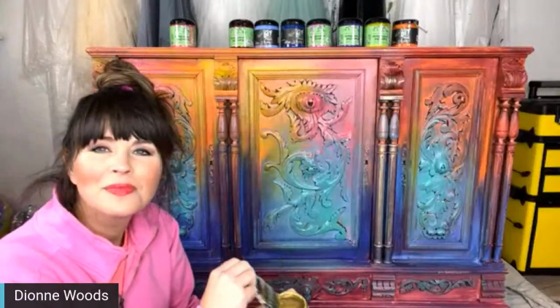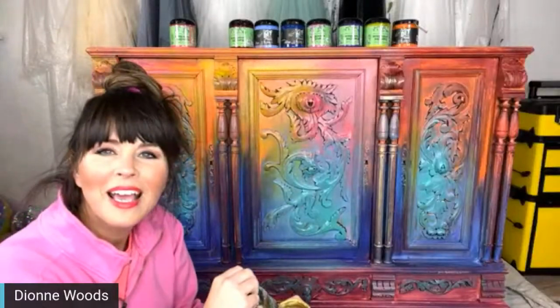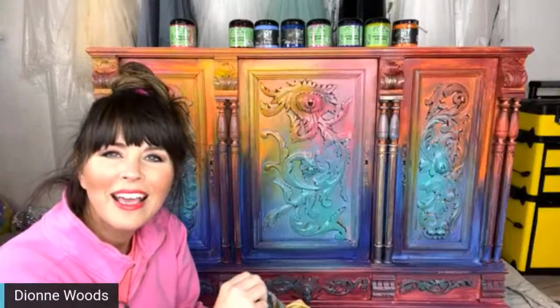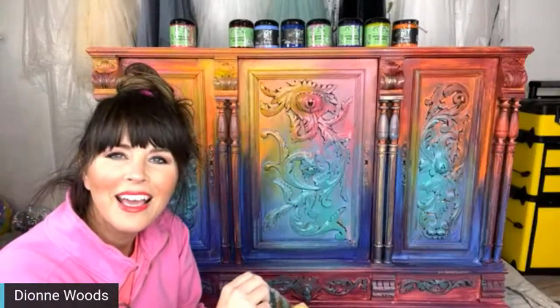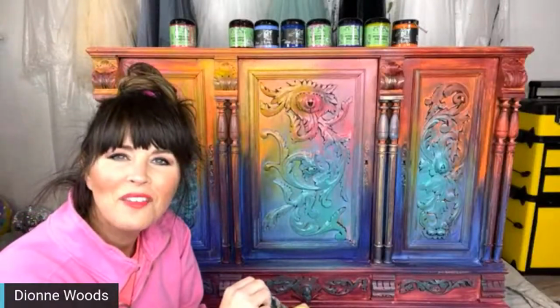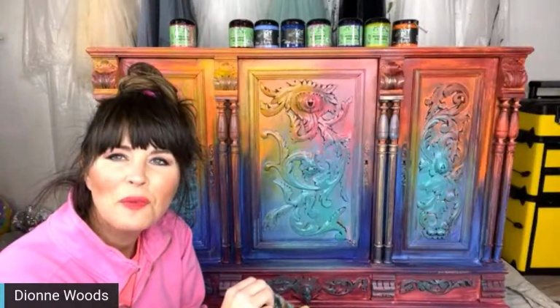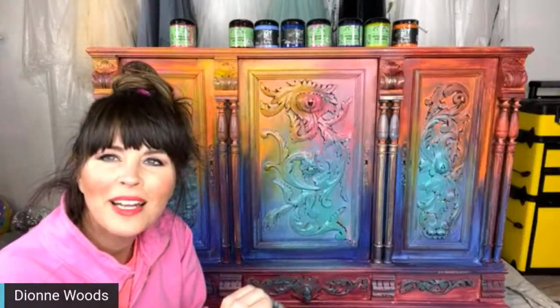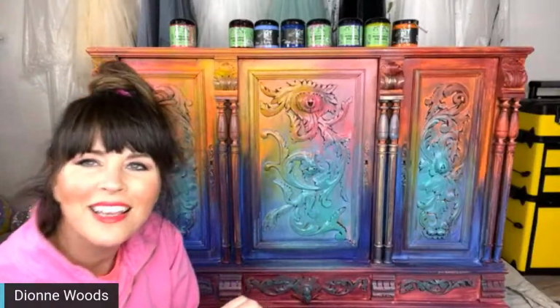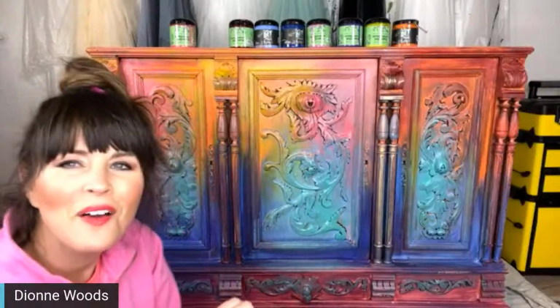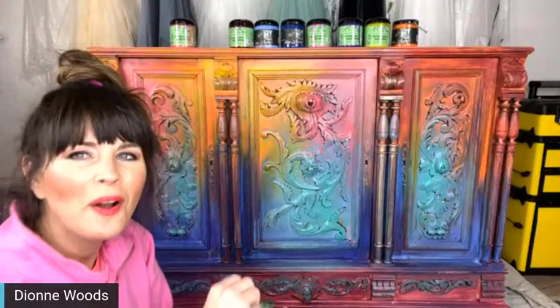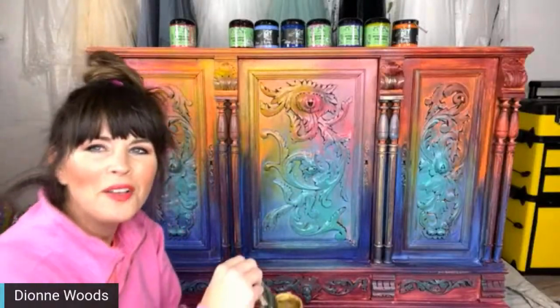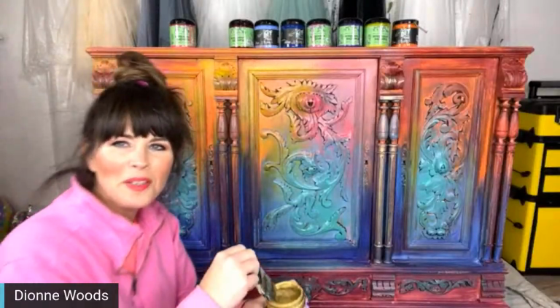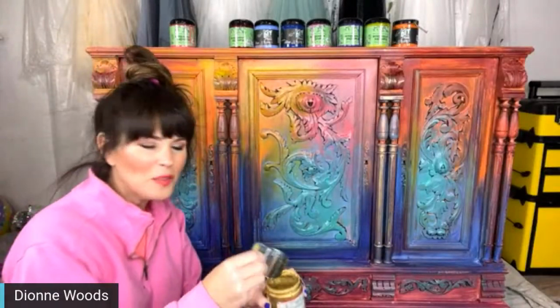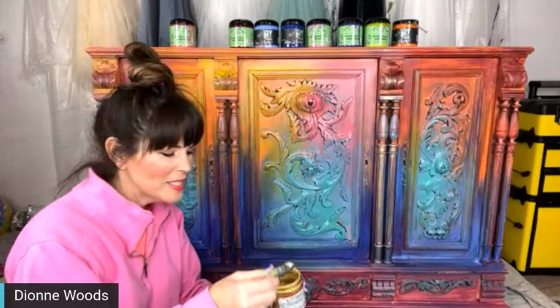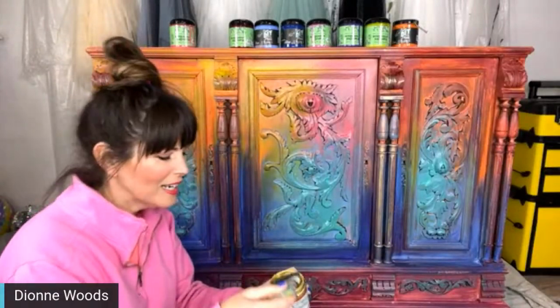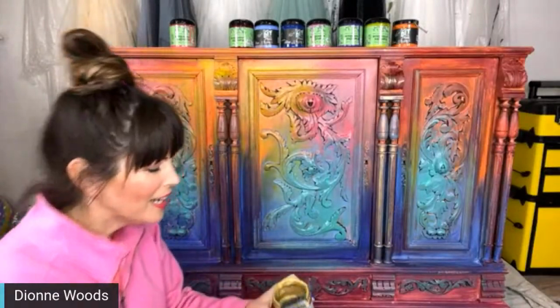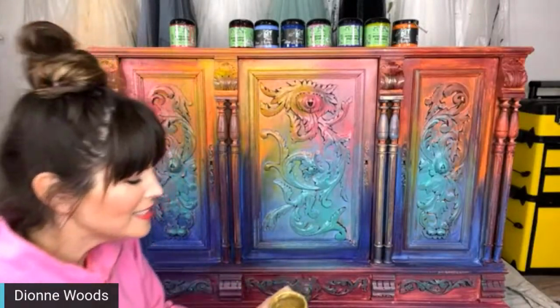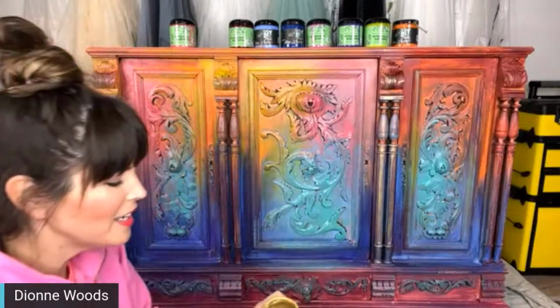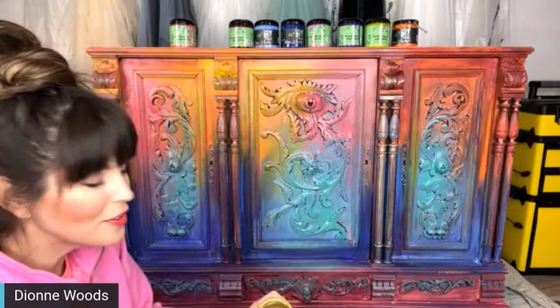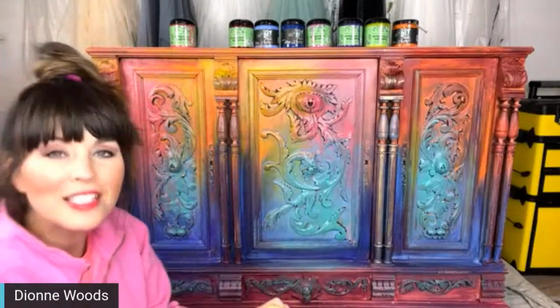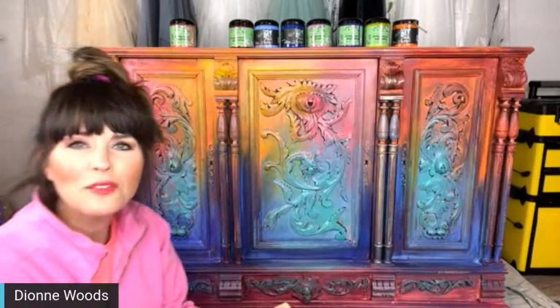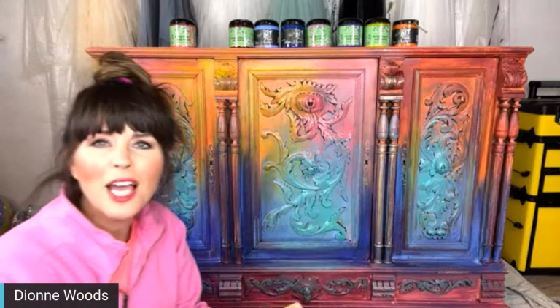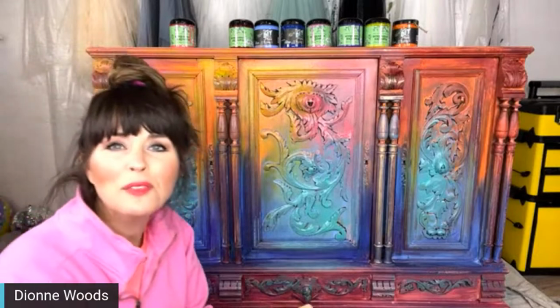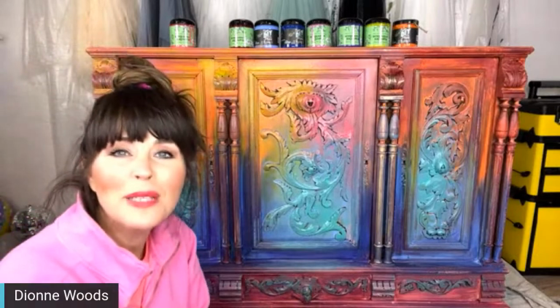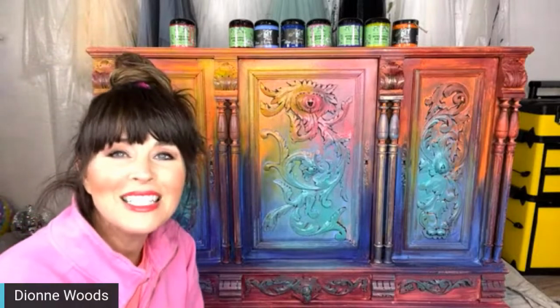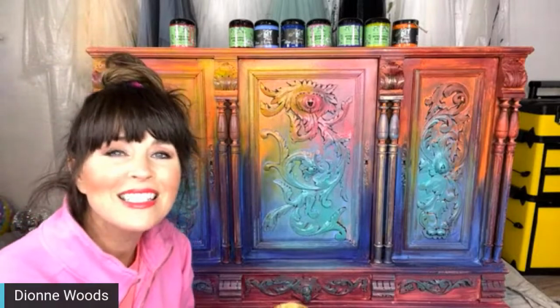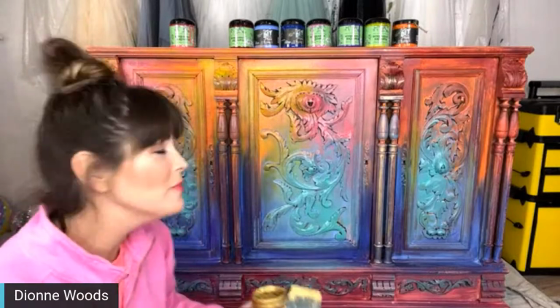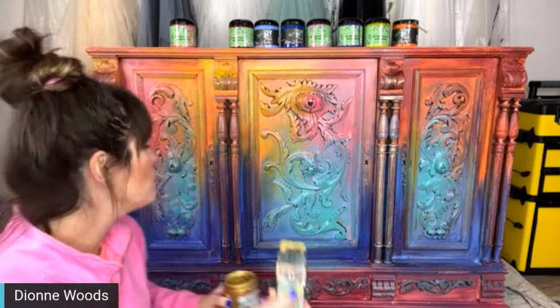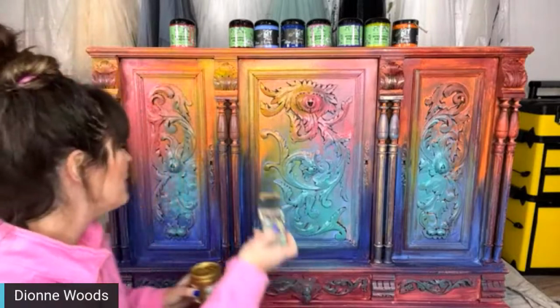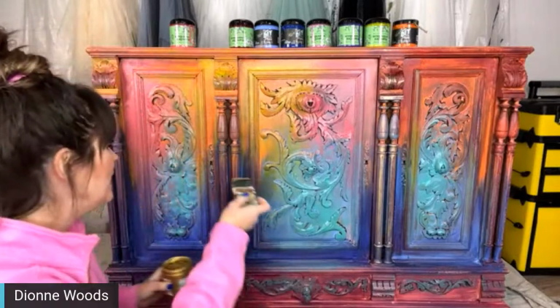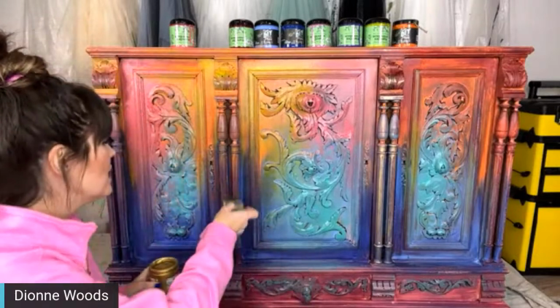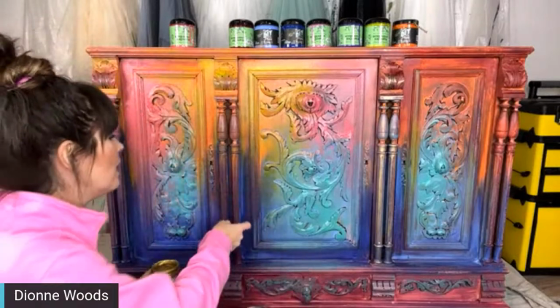Hey, hey, everybody! How are you on this Wednesday night? It's 8:30 Central Time, which means it's time for Paint Talk.